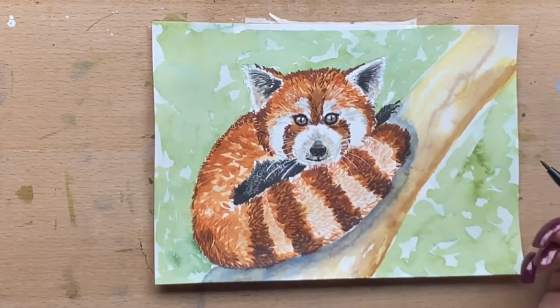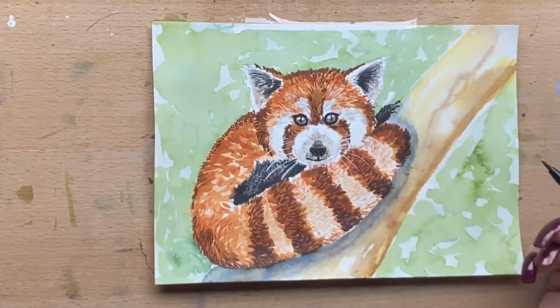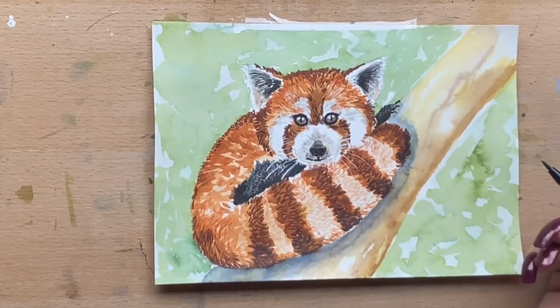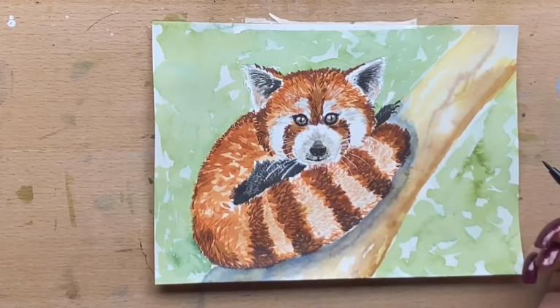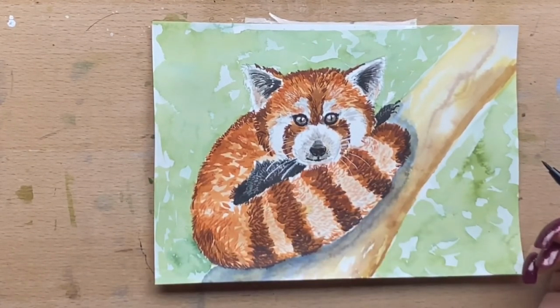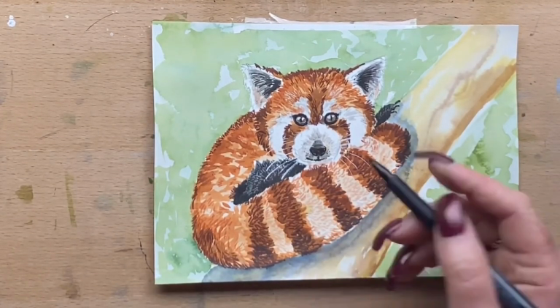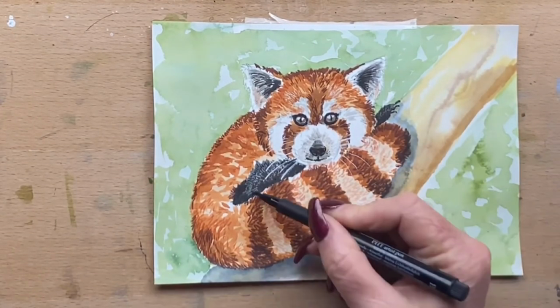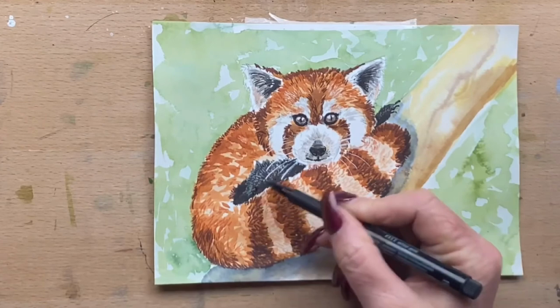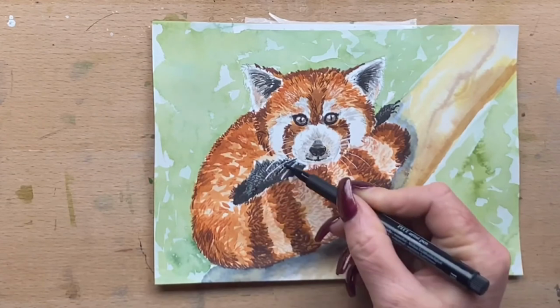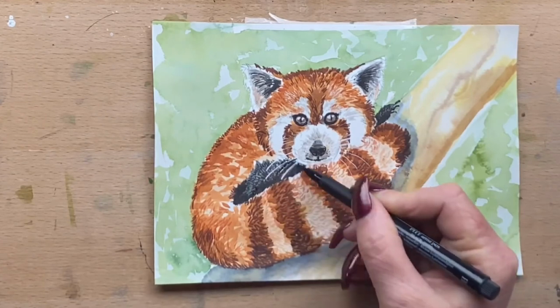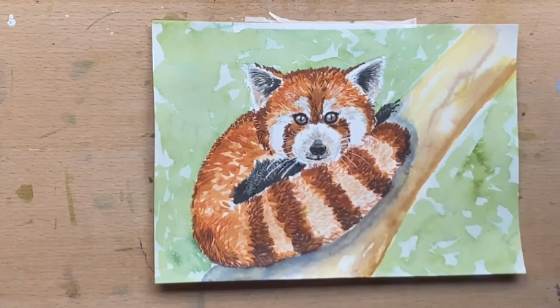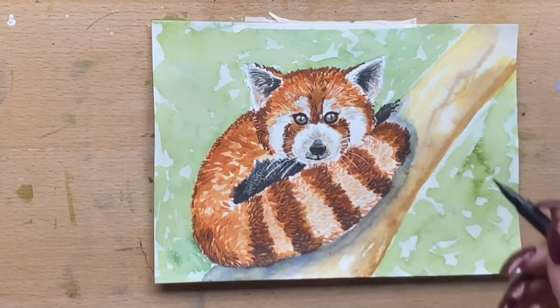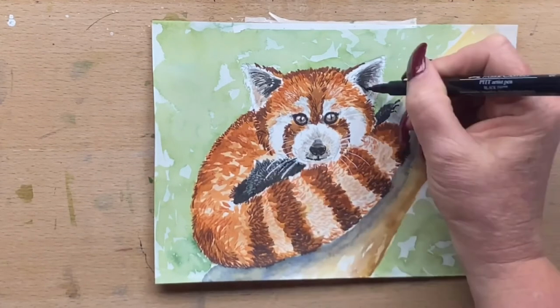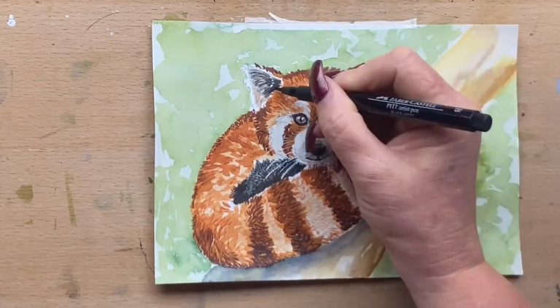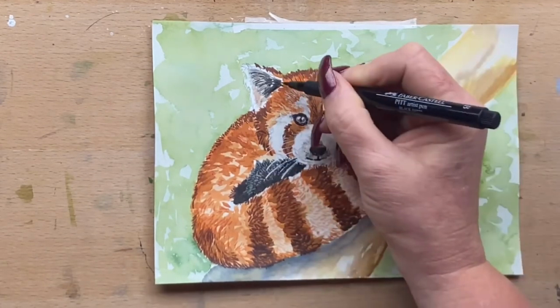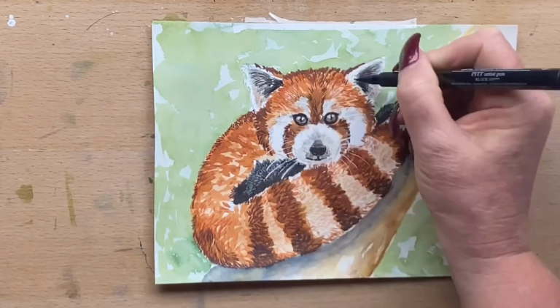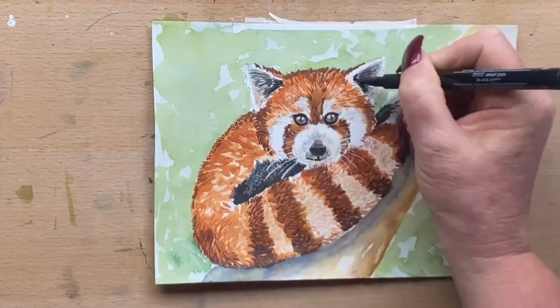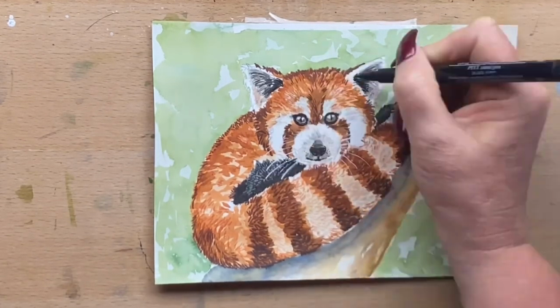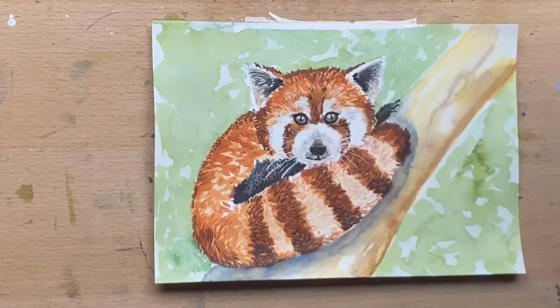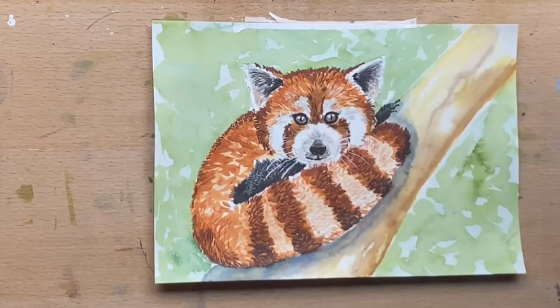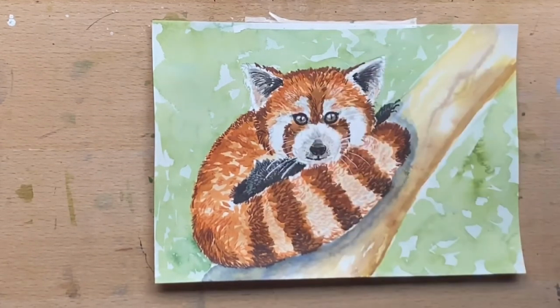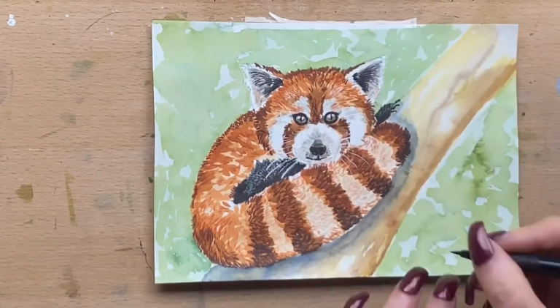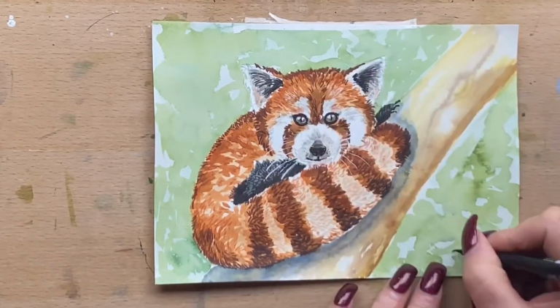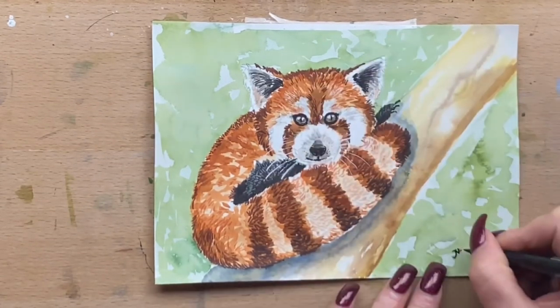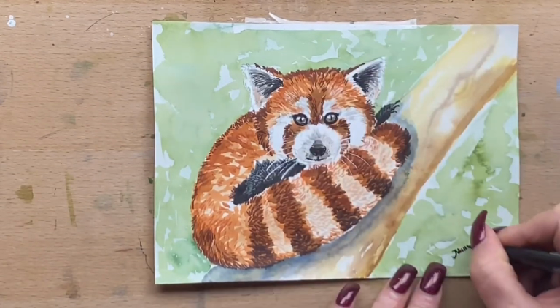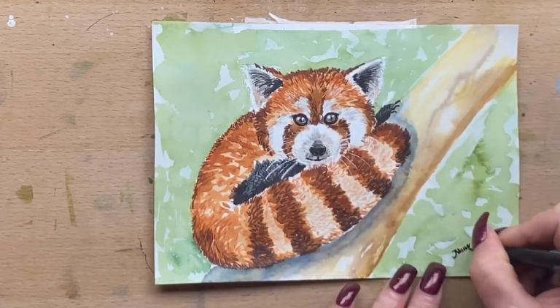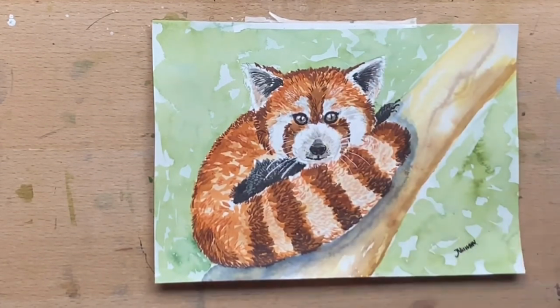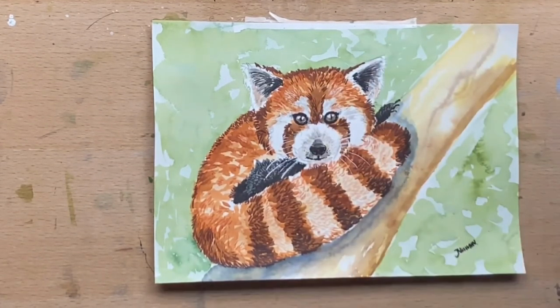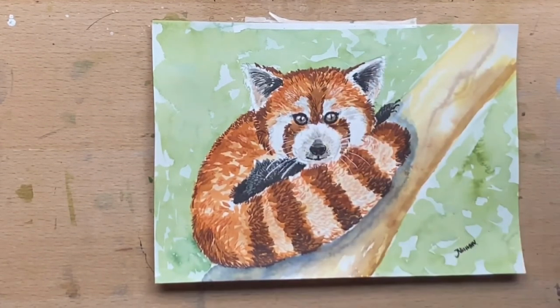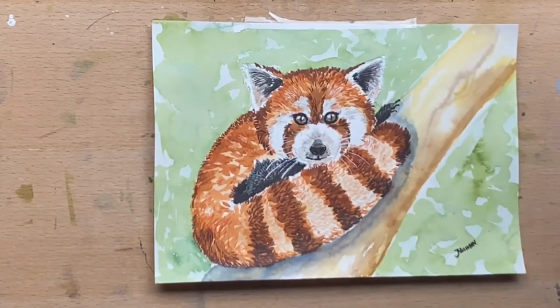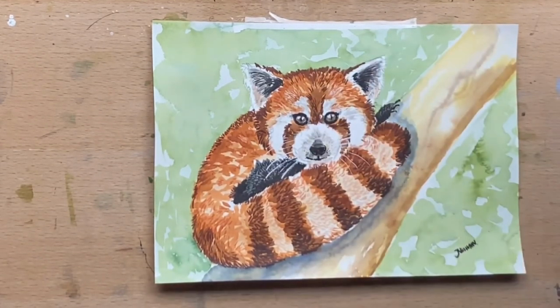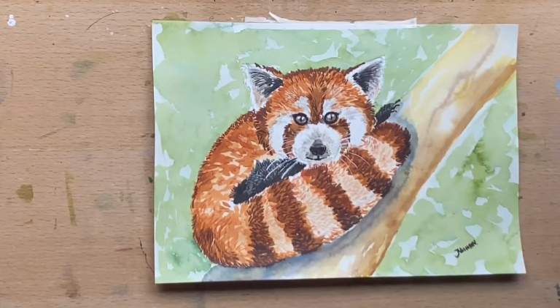I had an absolute ball drawing this piece. Have an awesome day and I'll see you all next video.